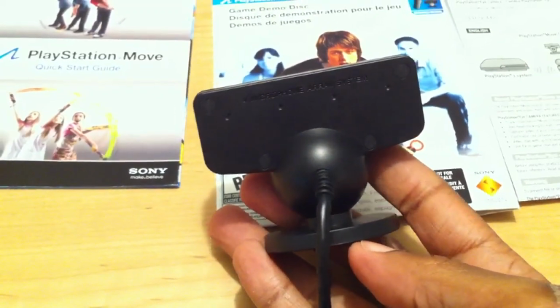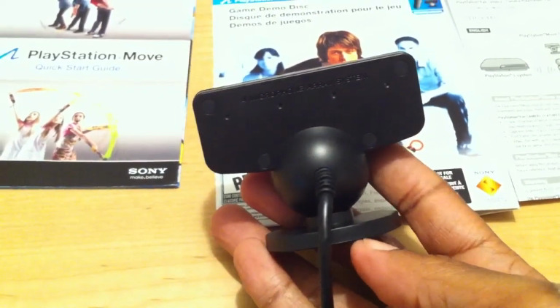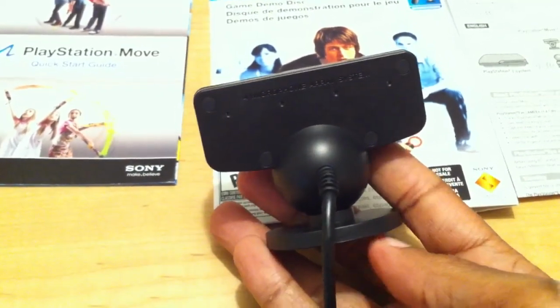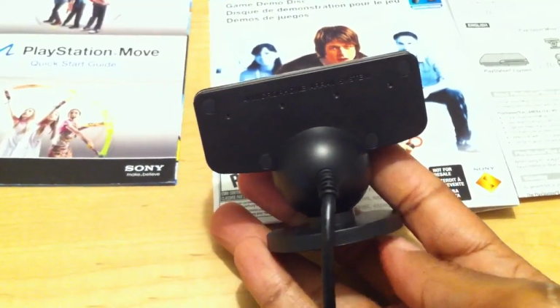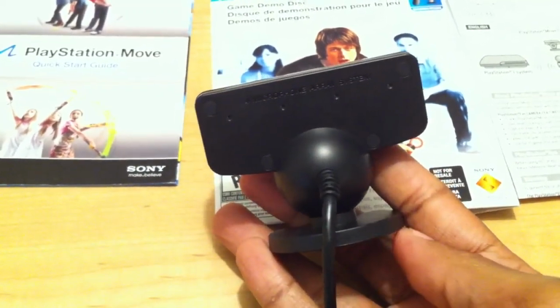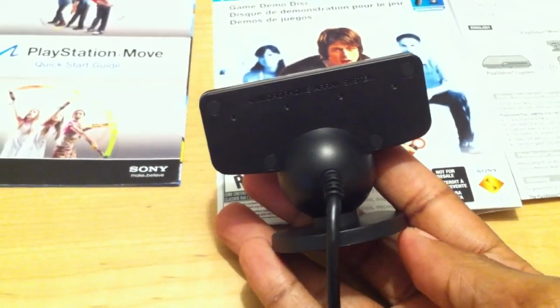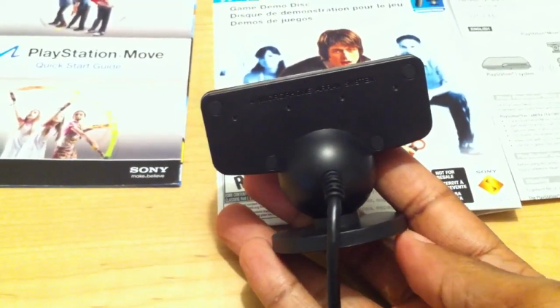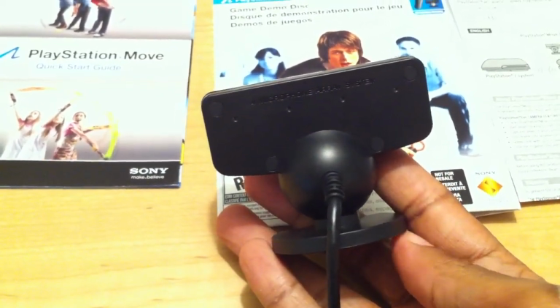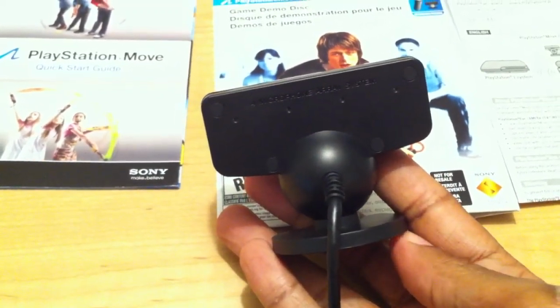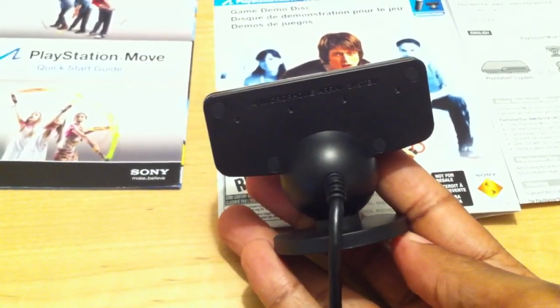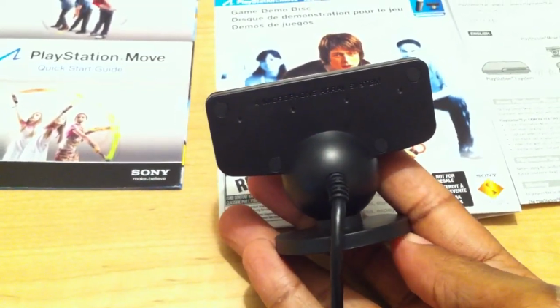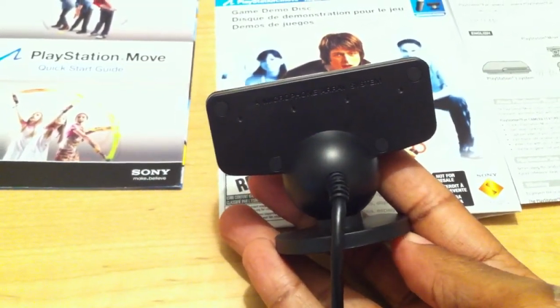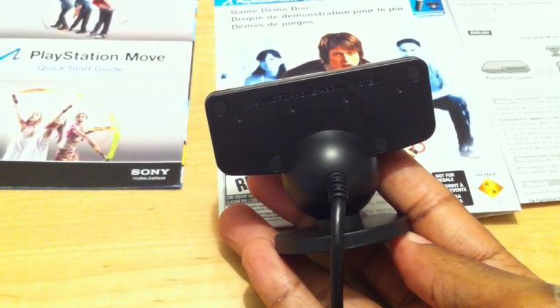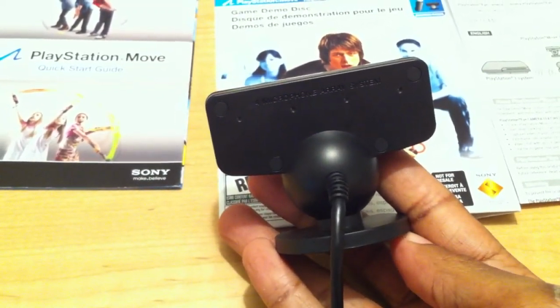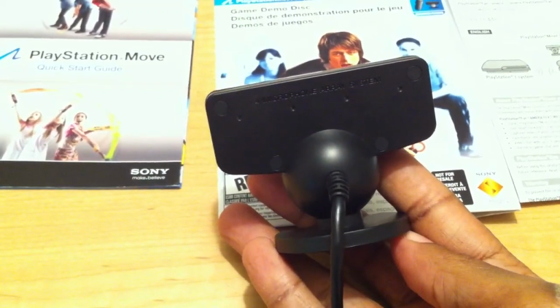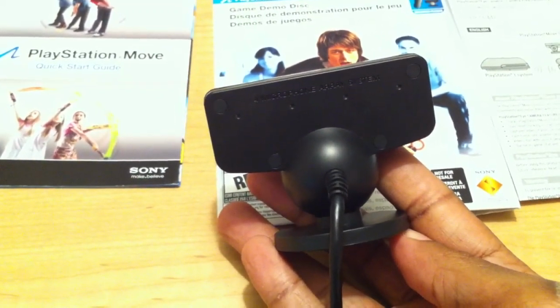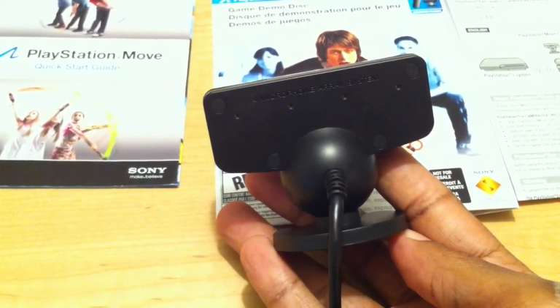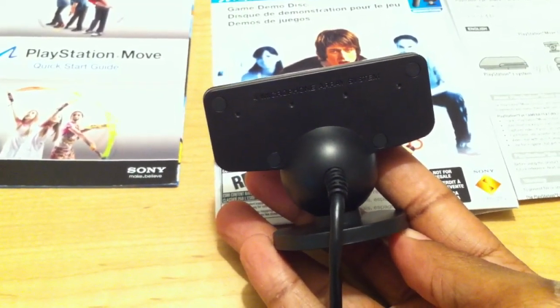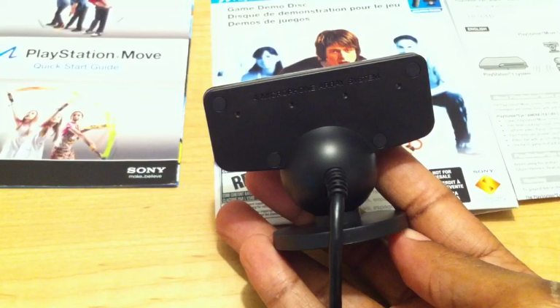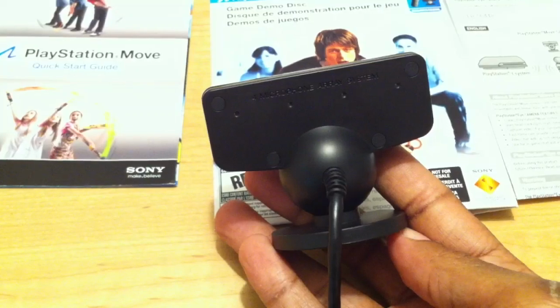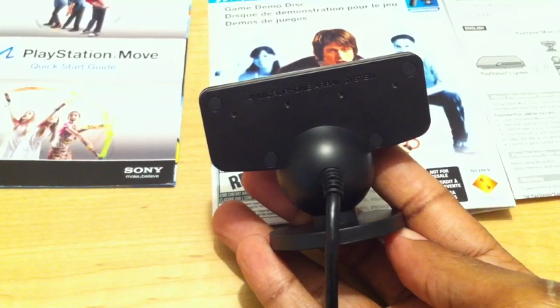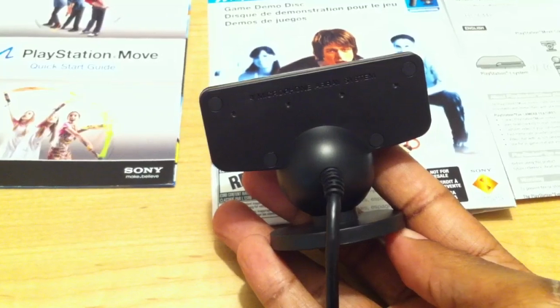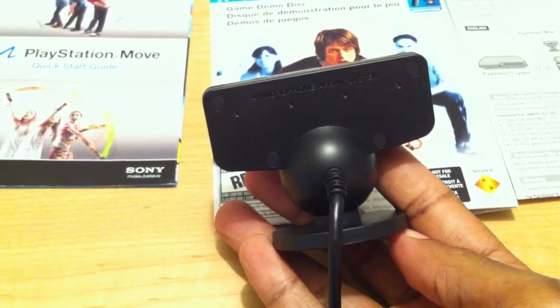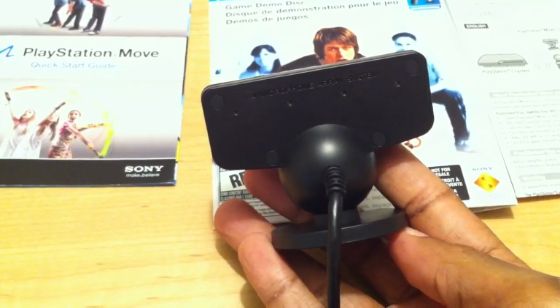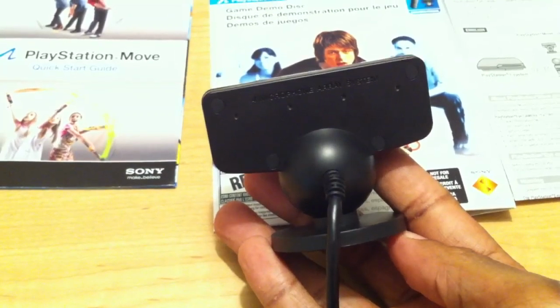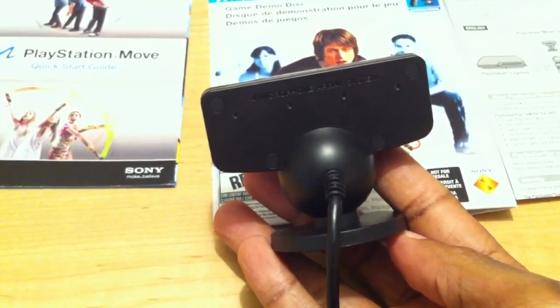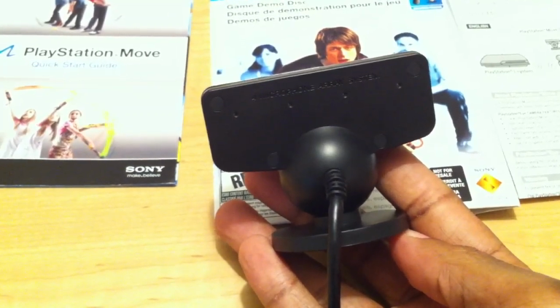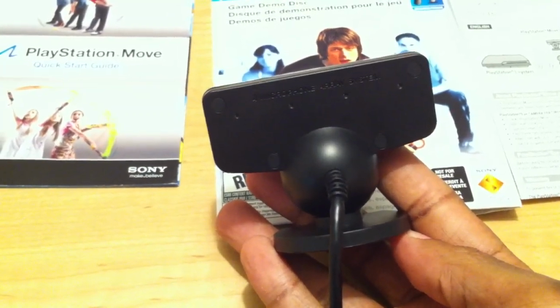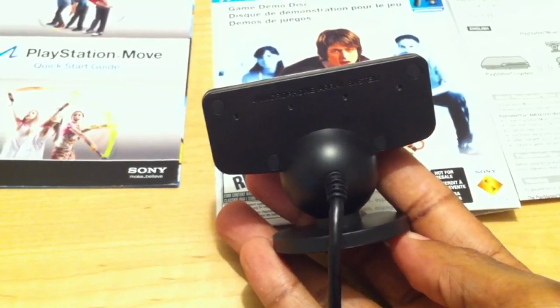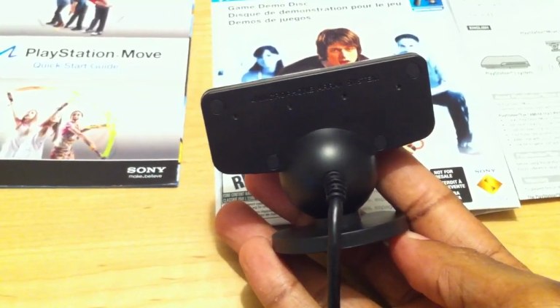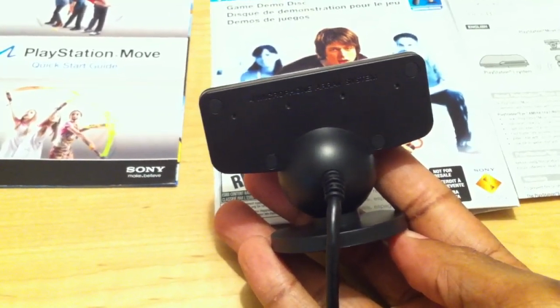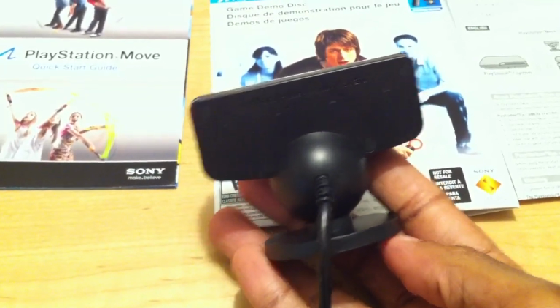If you're one of the newer PS3 owners like myself, you only have two USB ports to begin with, so using the camera will leave you with just one port remaining.